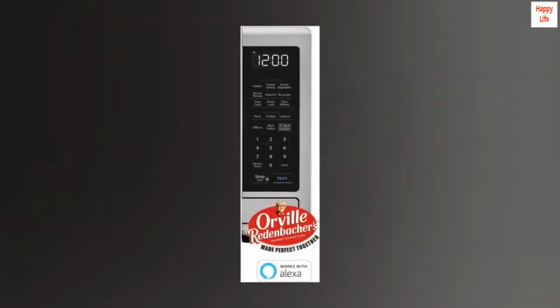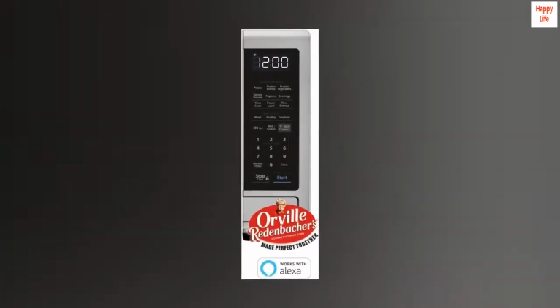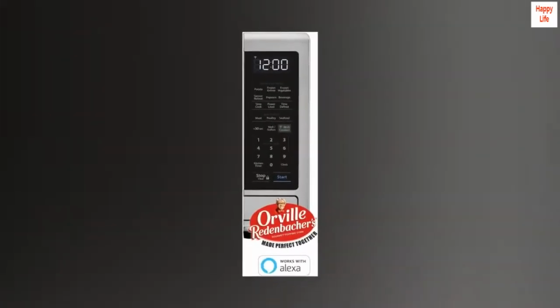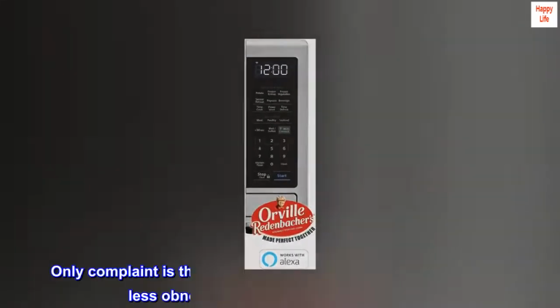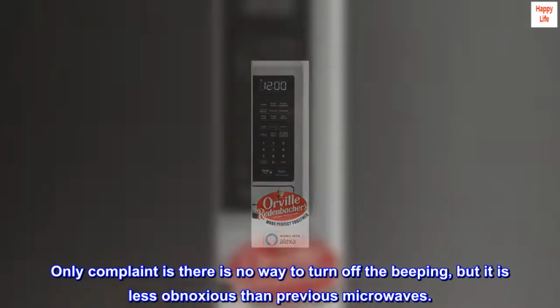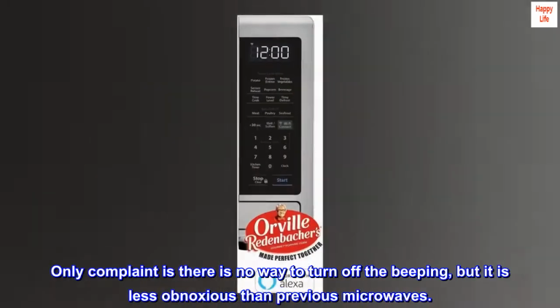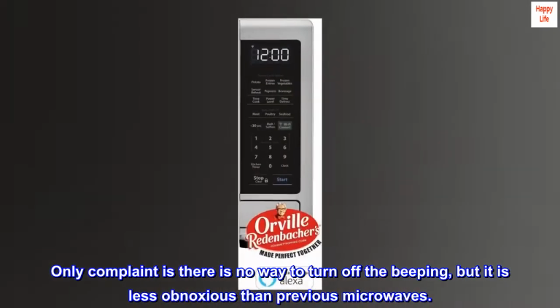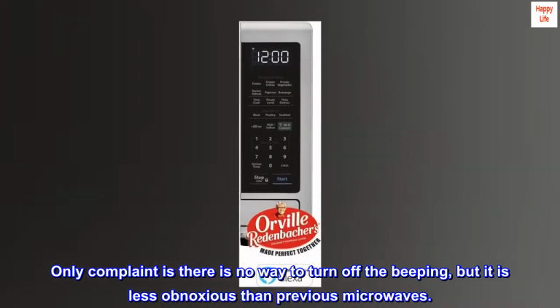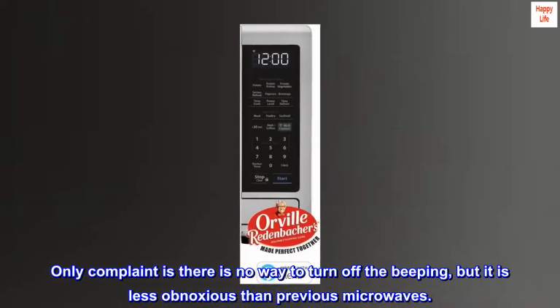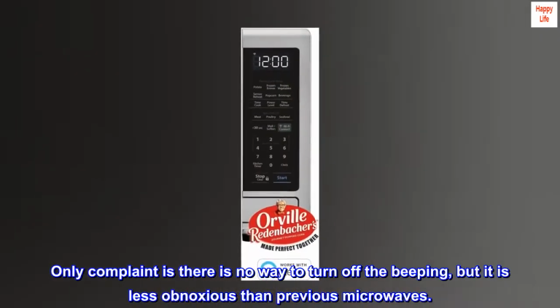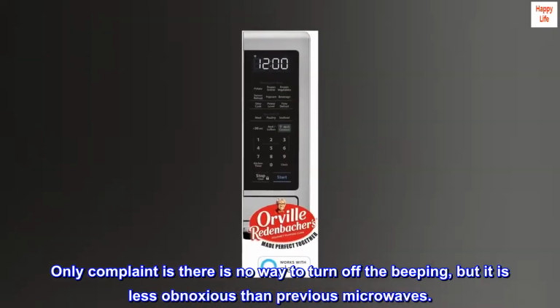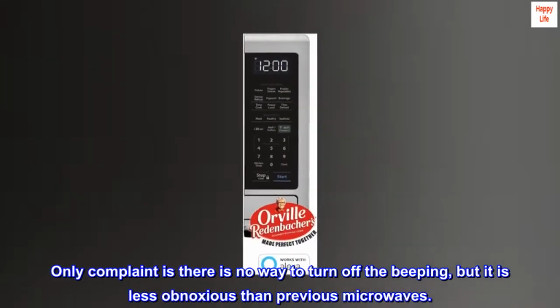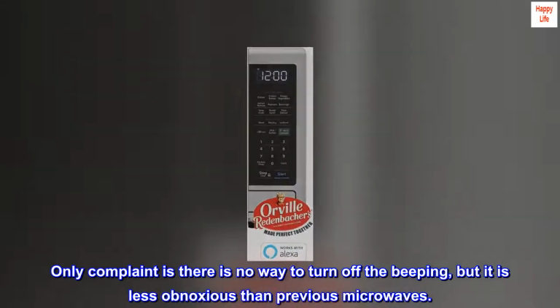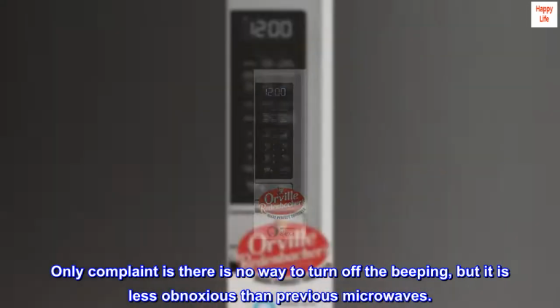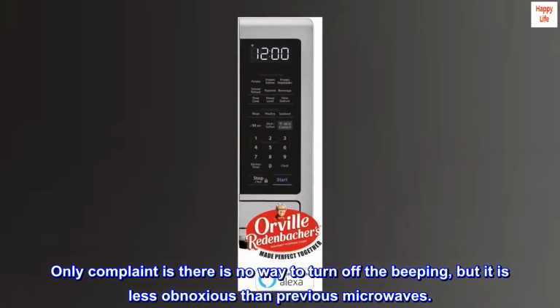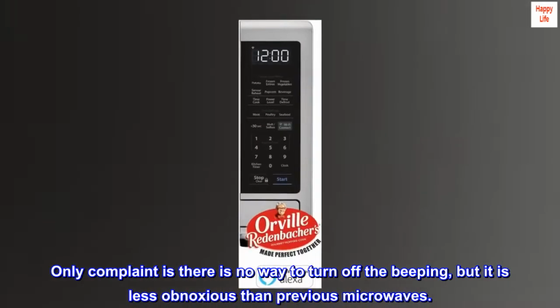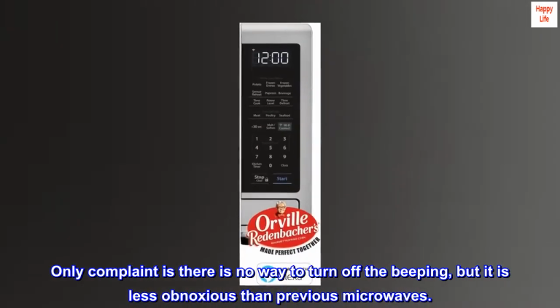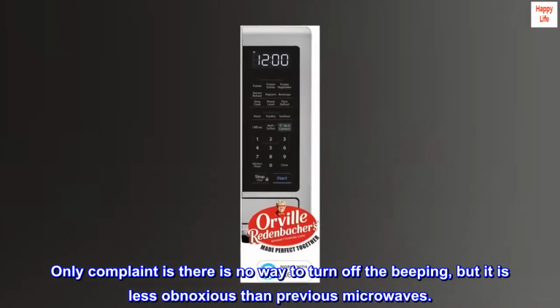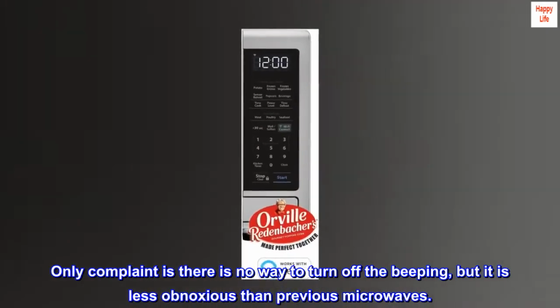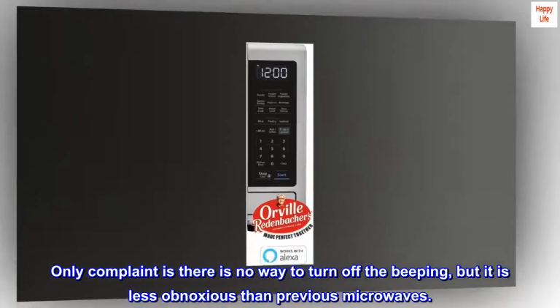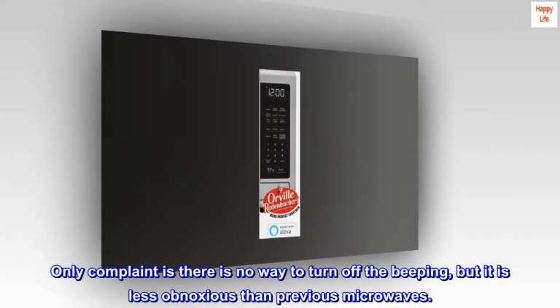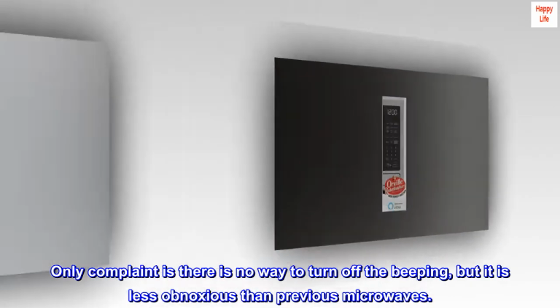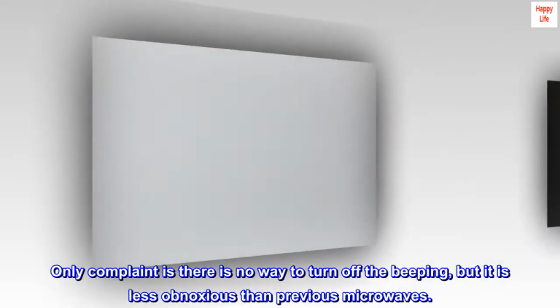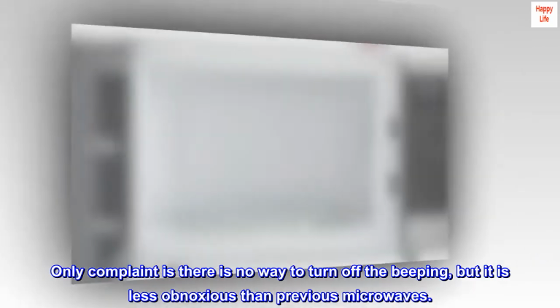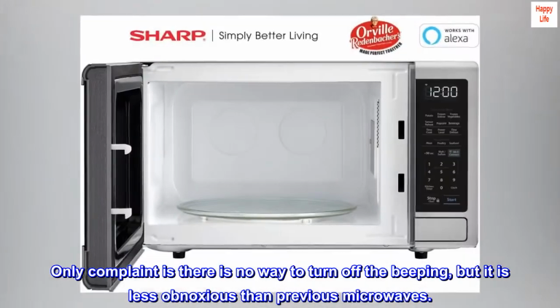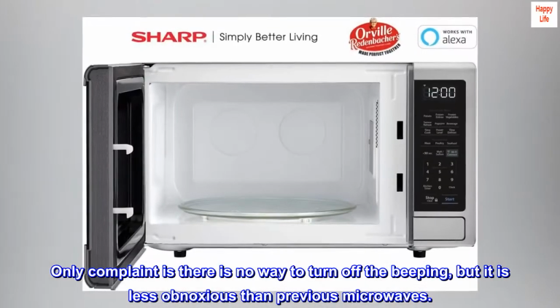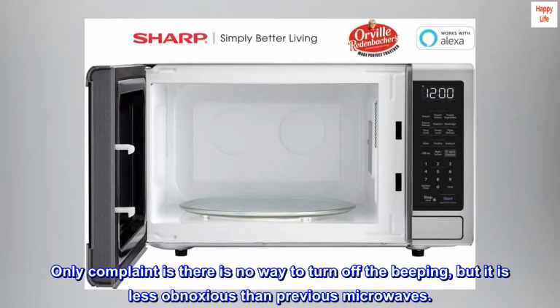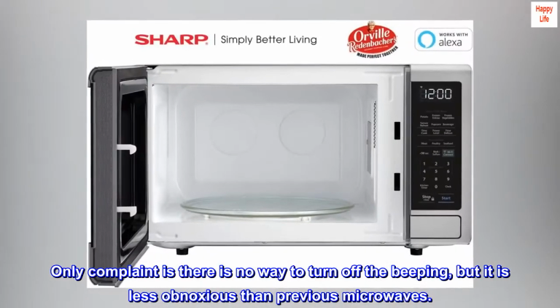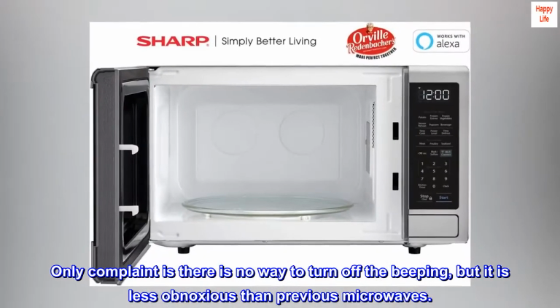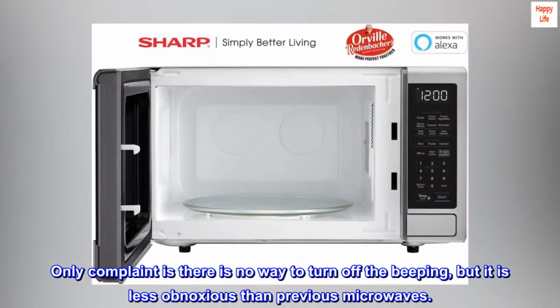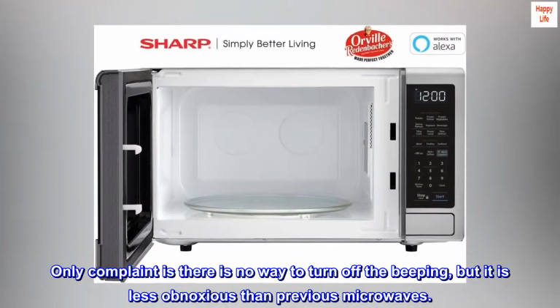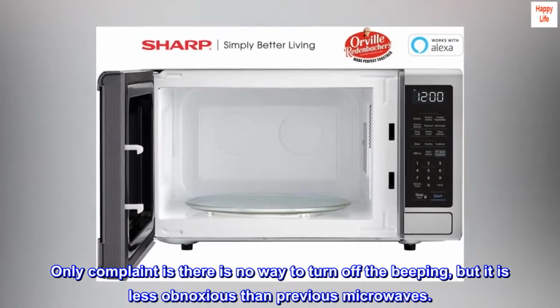Only complaint is there is no way to turn off the beeping, but it is less obnoxious than previous microwaves.